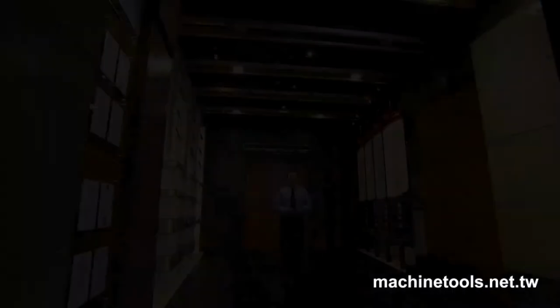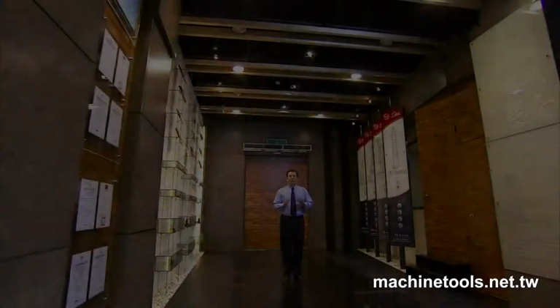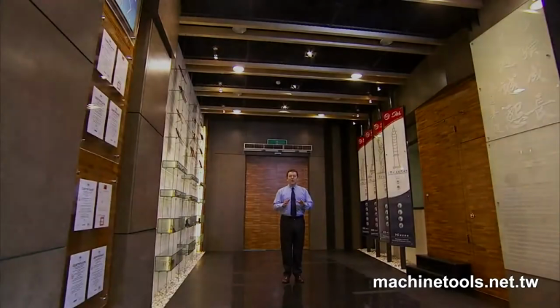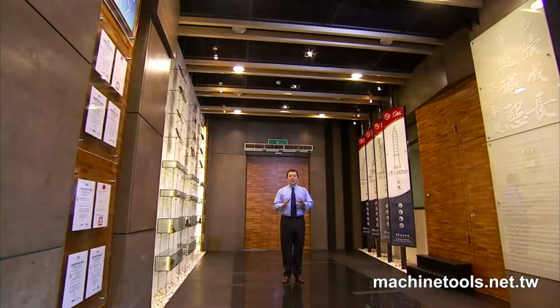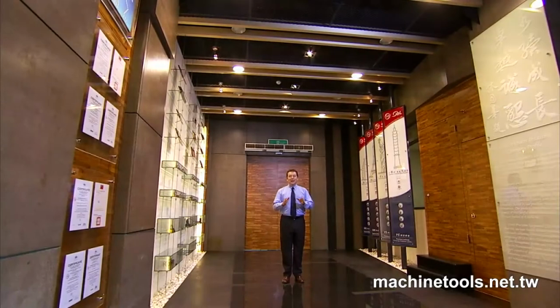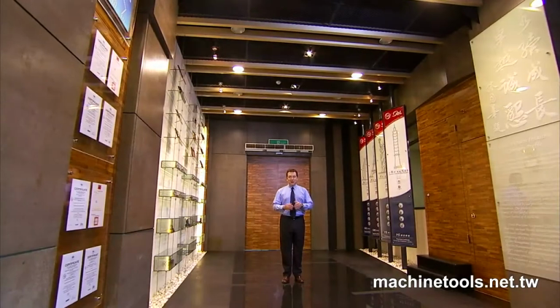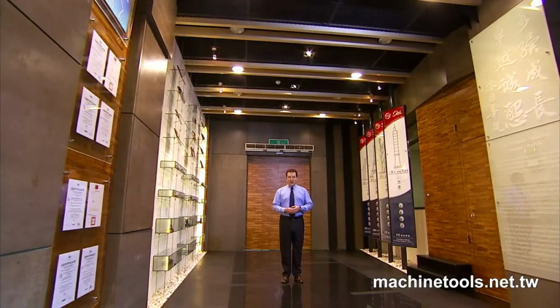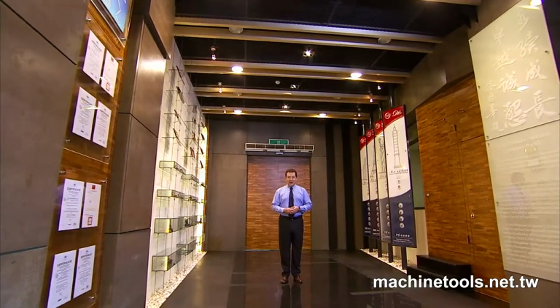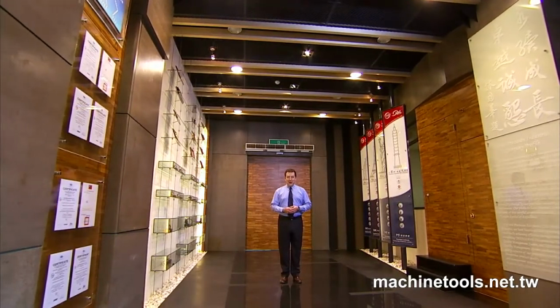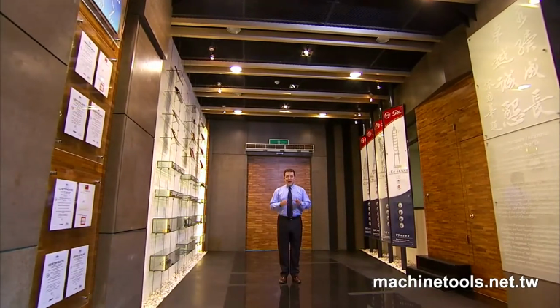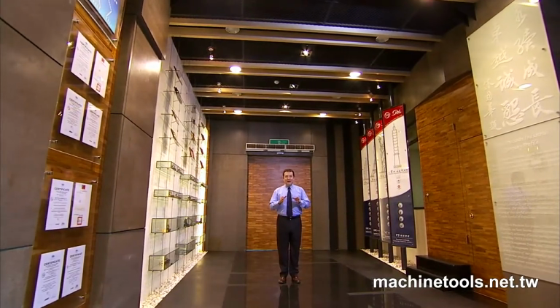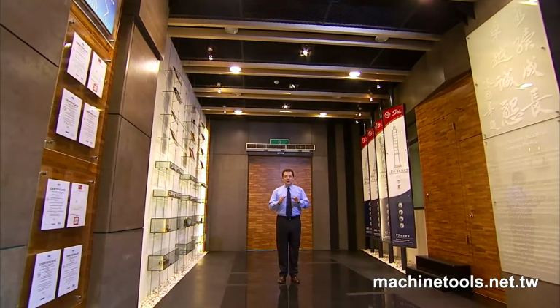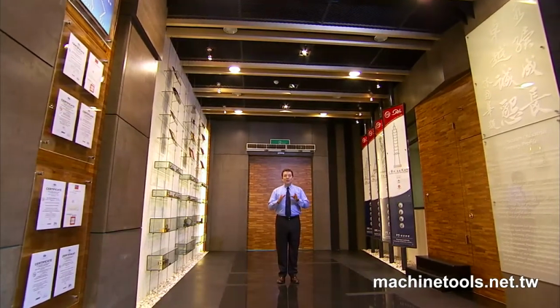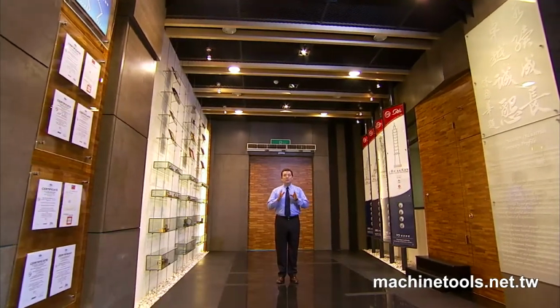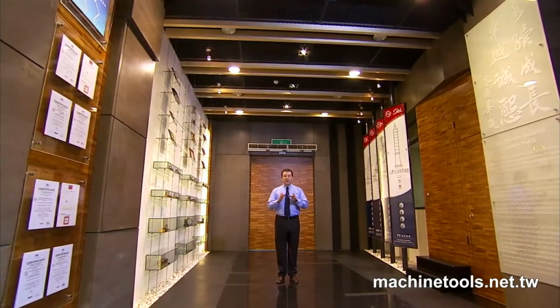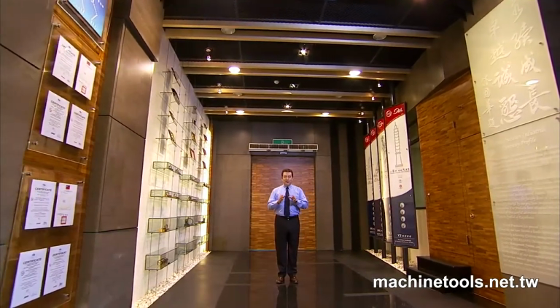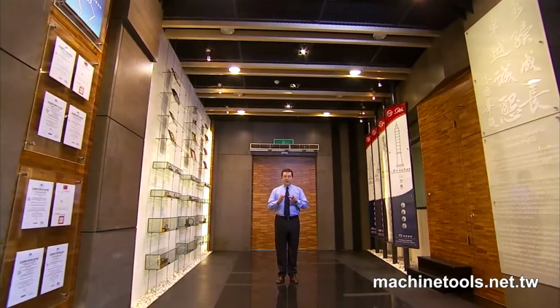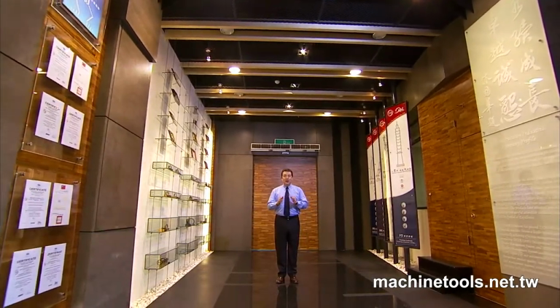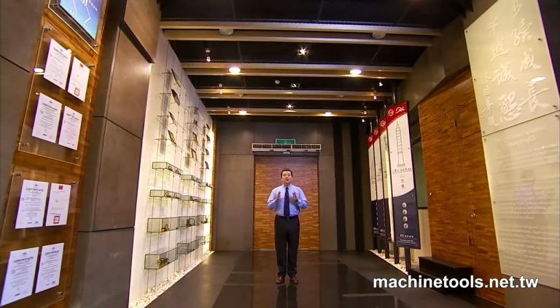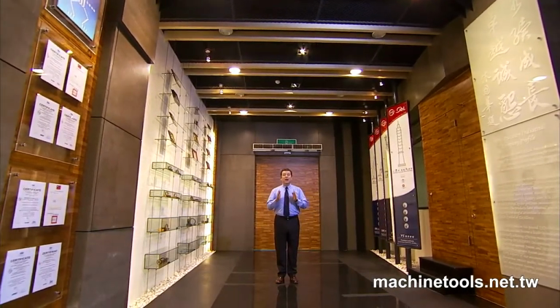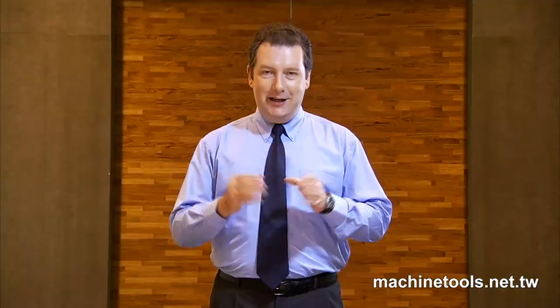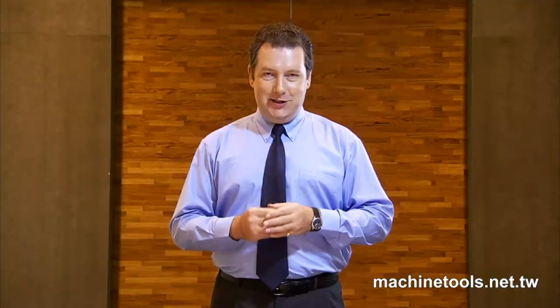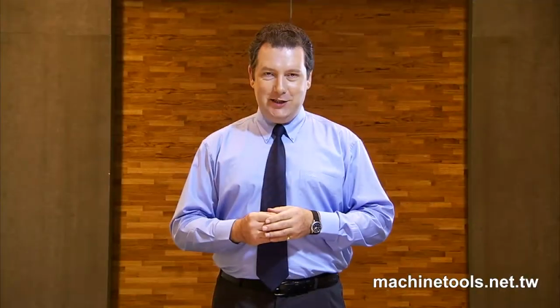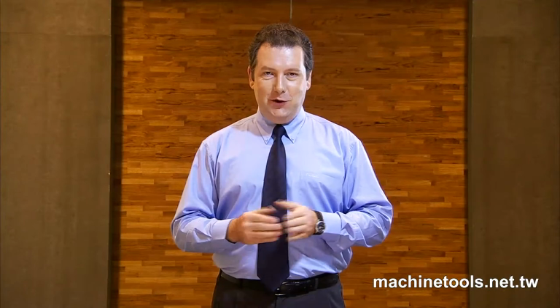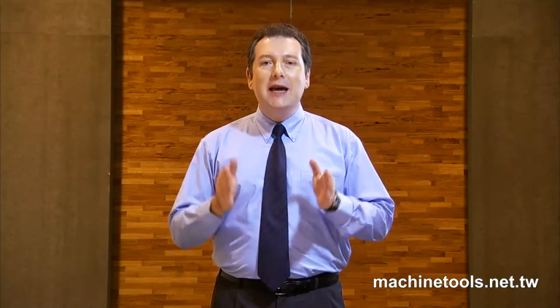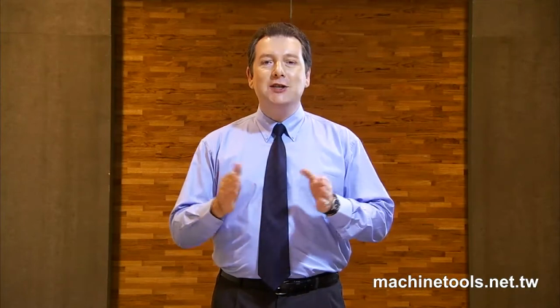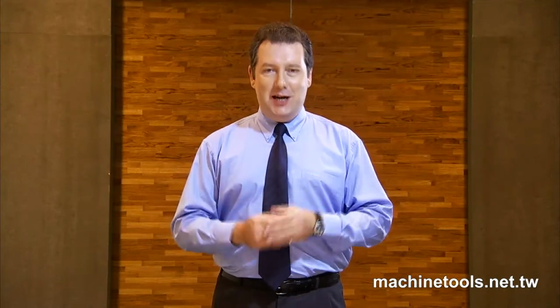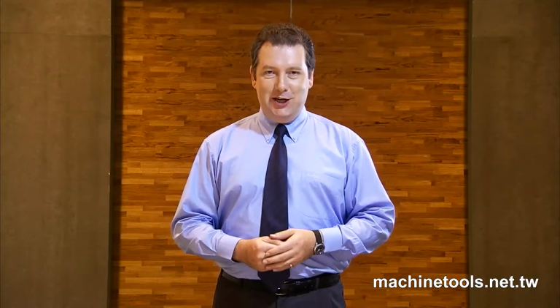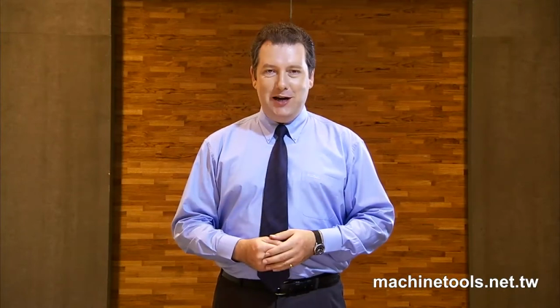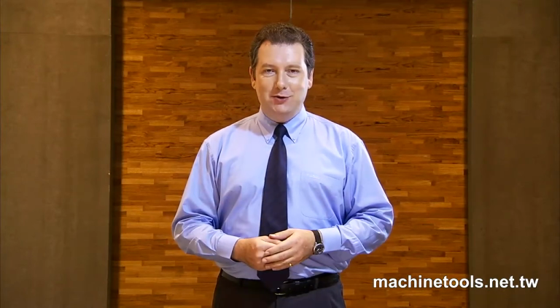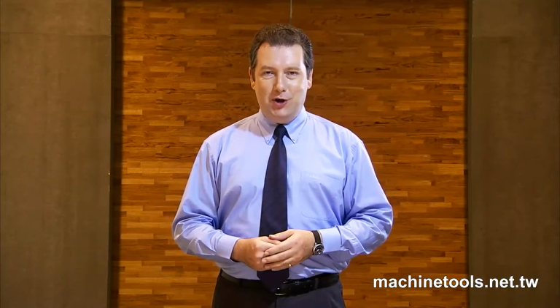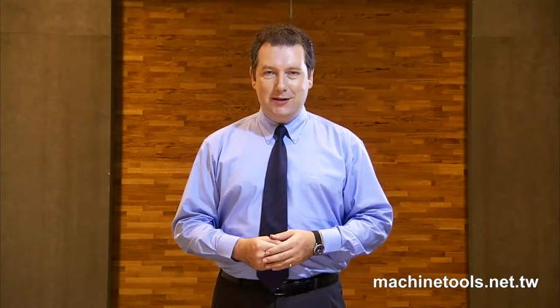So let's go in now and have a look at the birthplace of these highly successful, internationally renowned products.